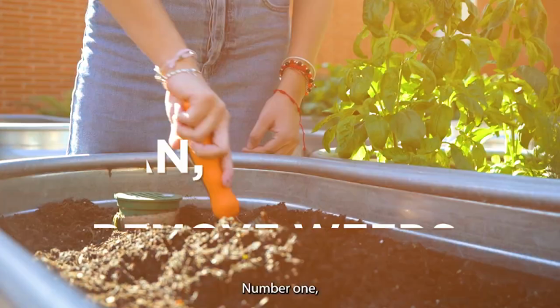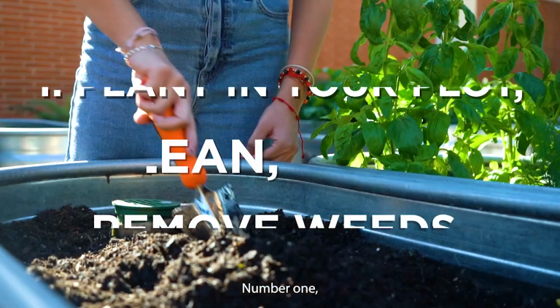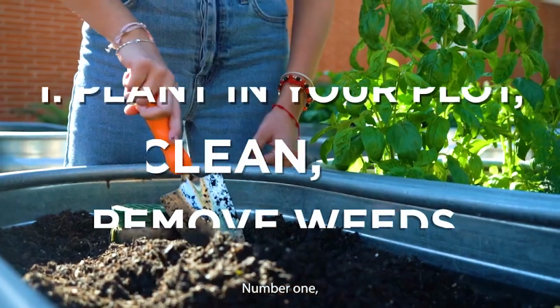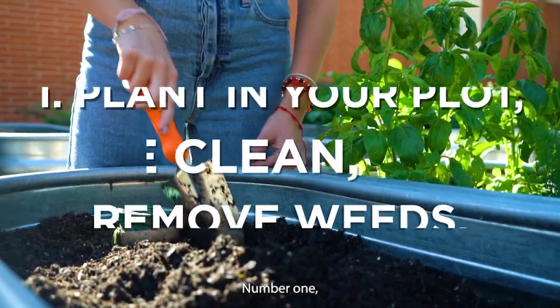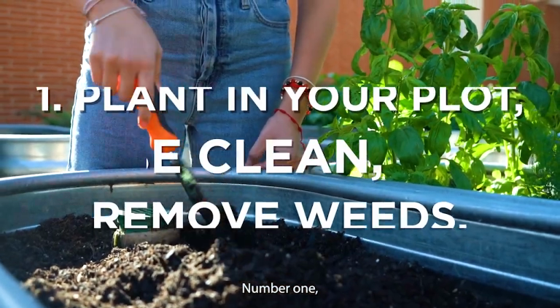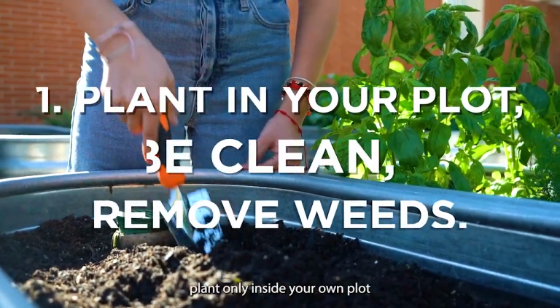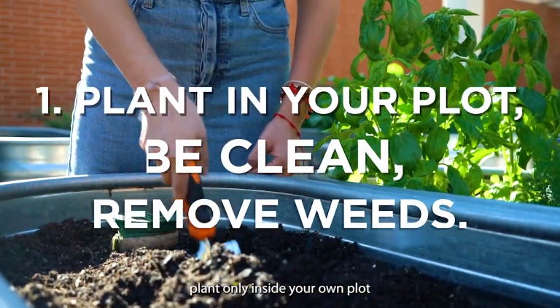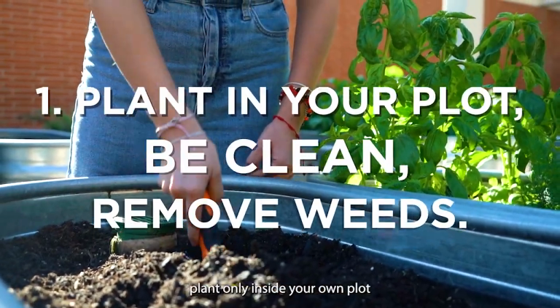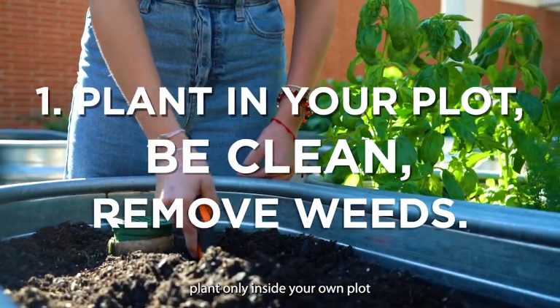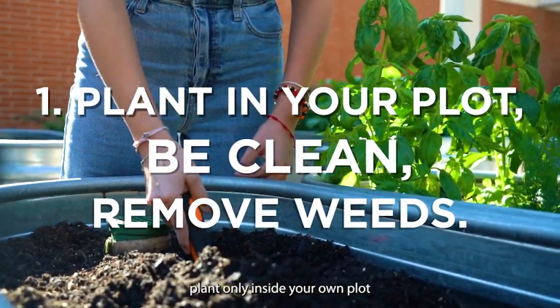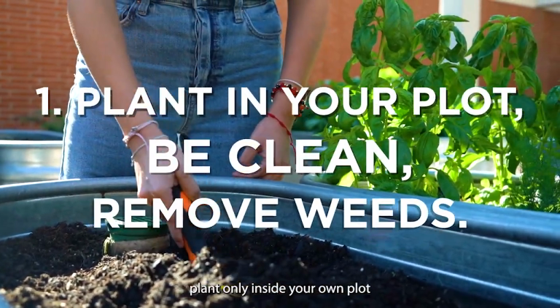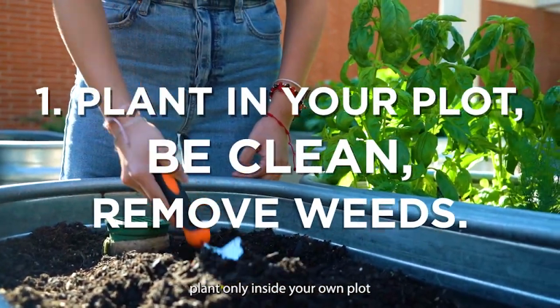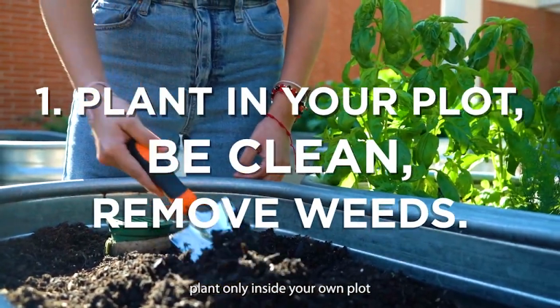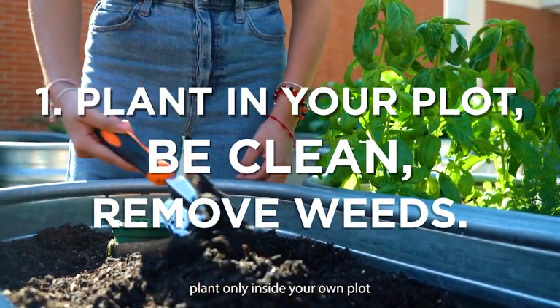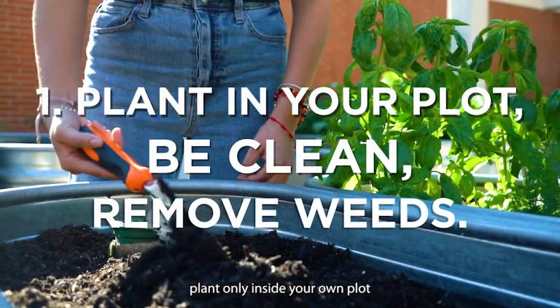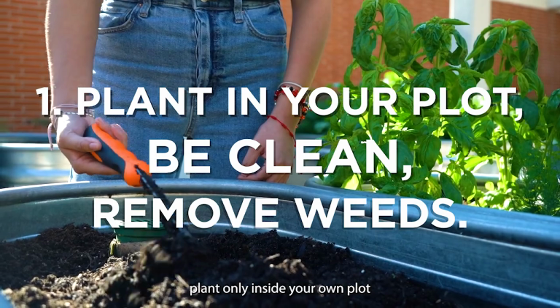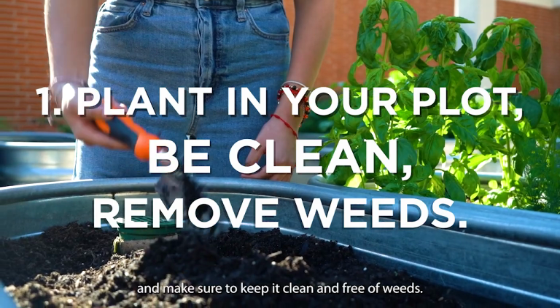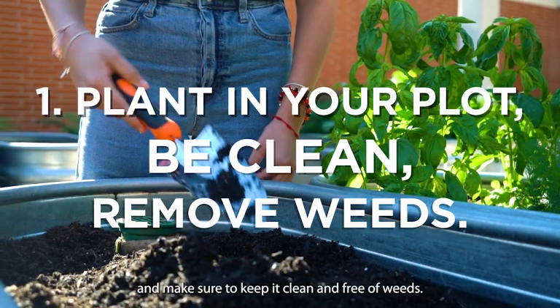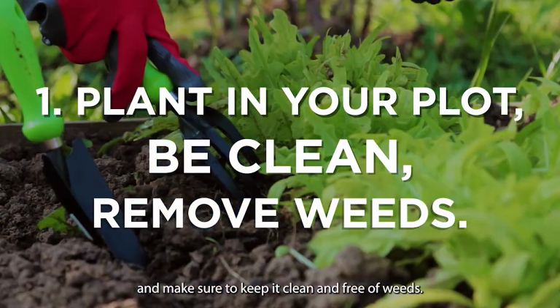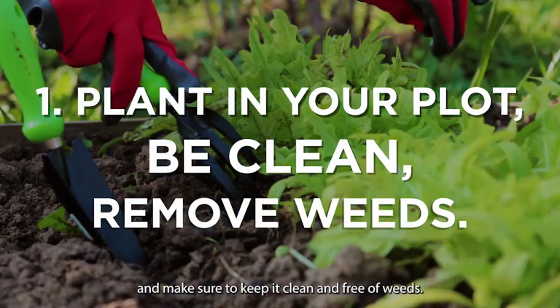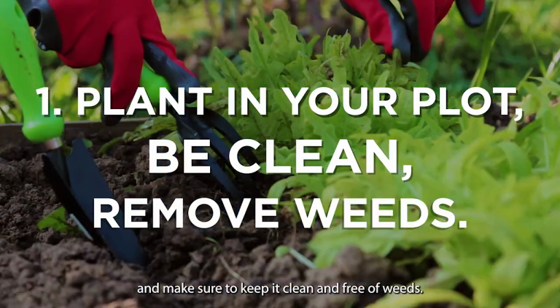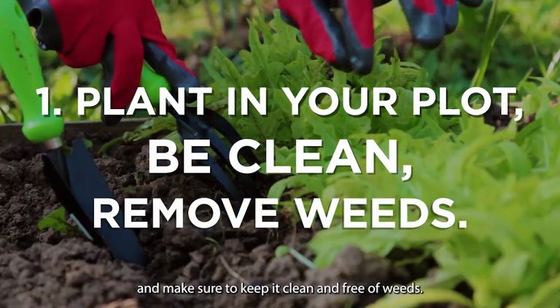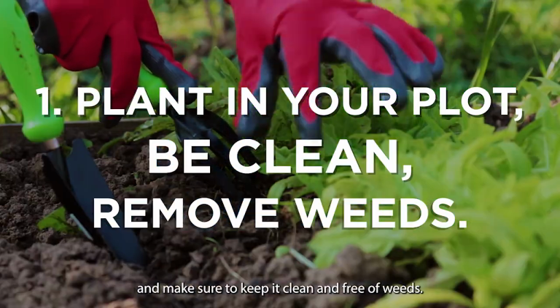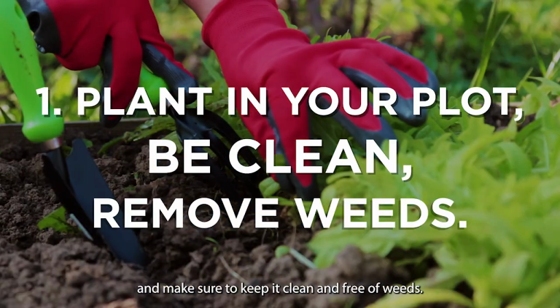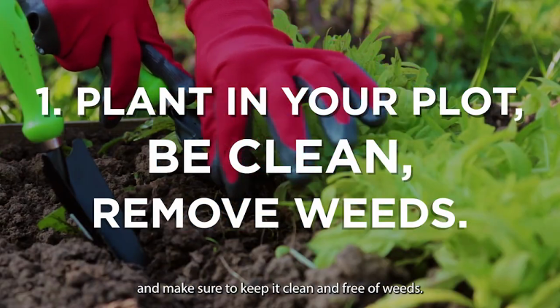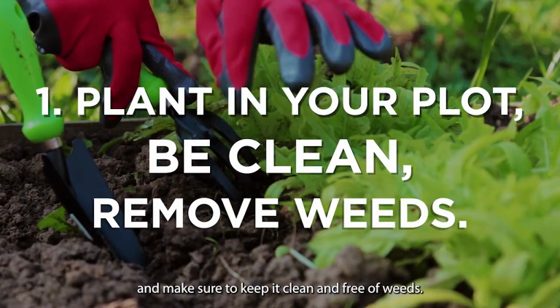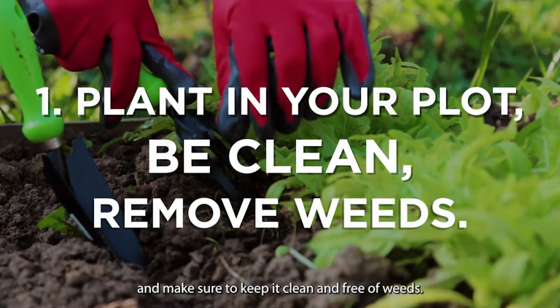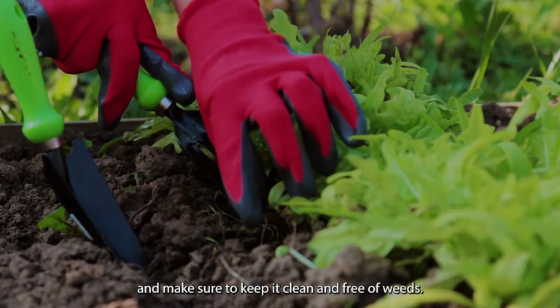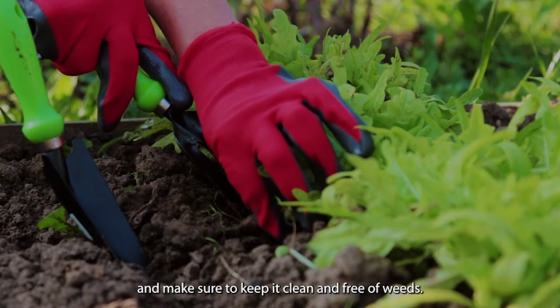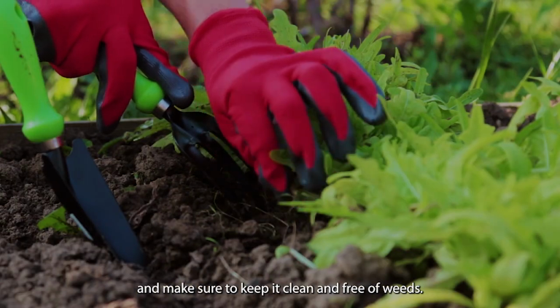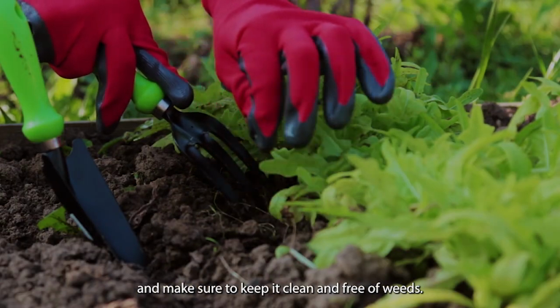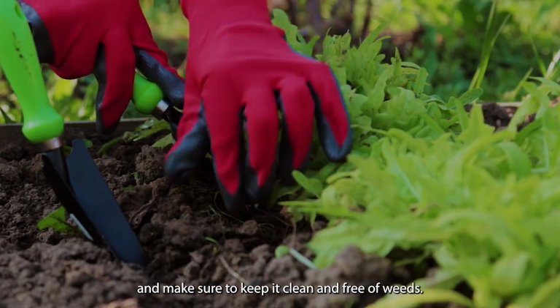Number 1. Plant only inside your own plot and make sure to keep it clean and free of weeds.